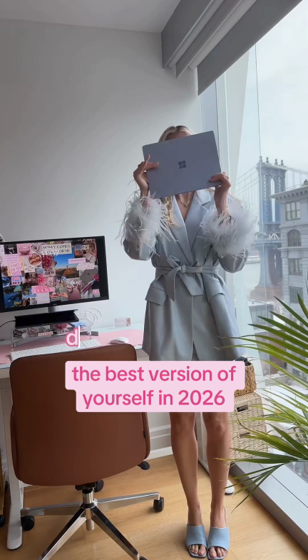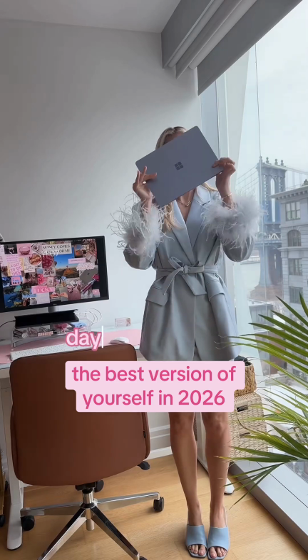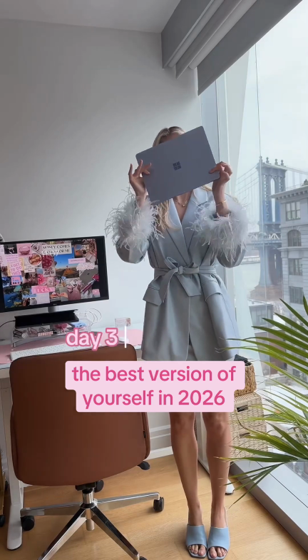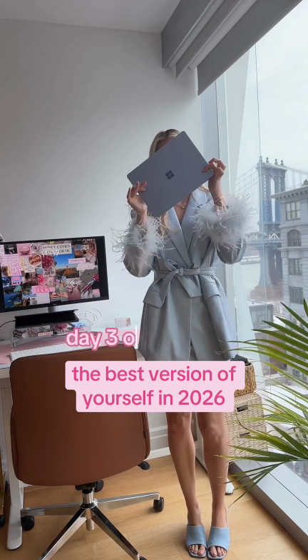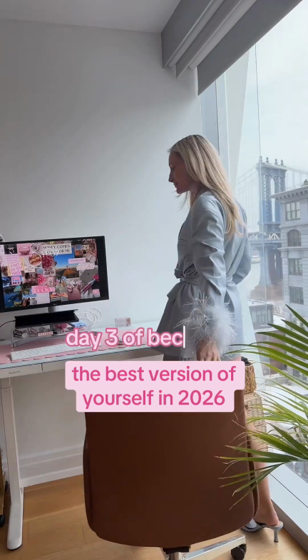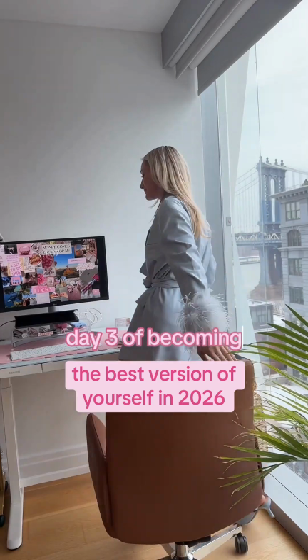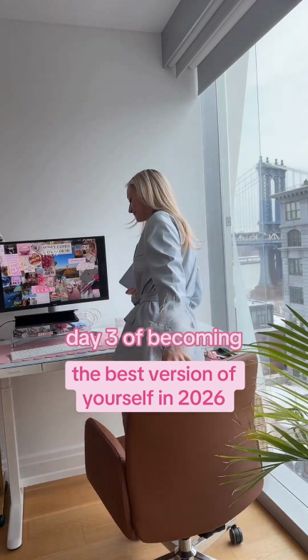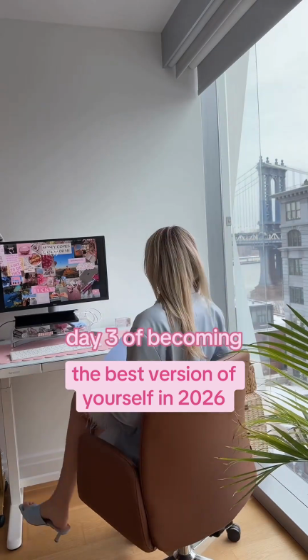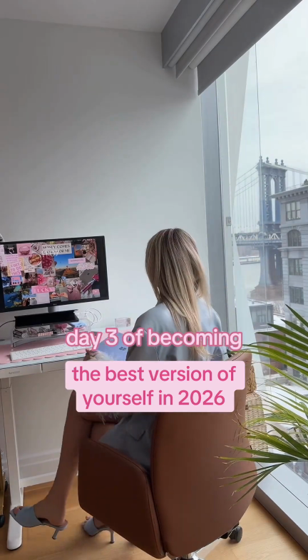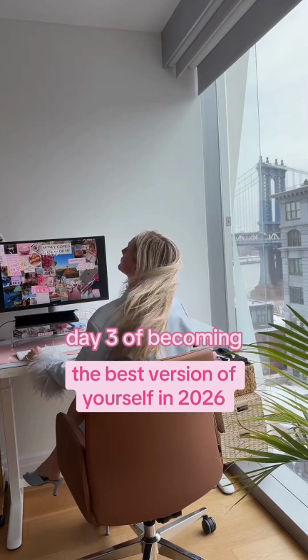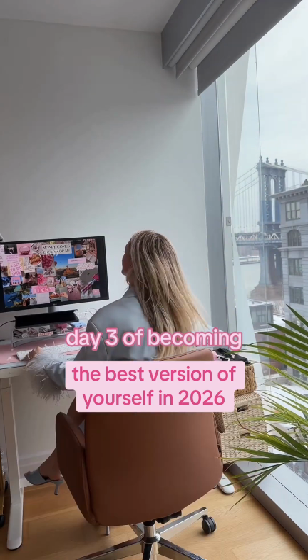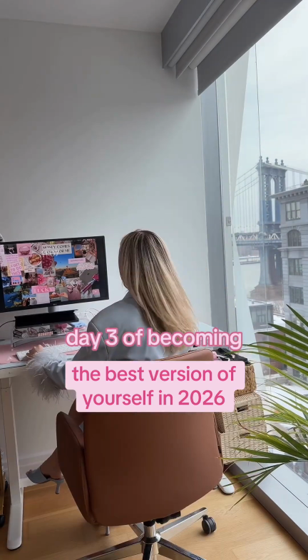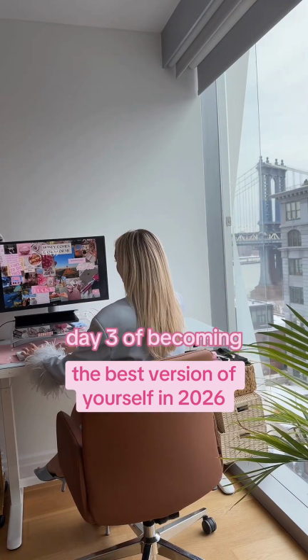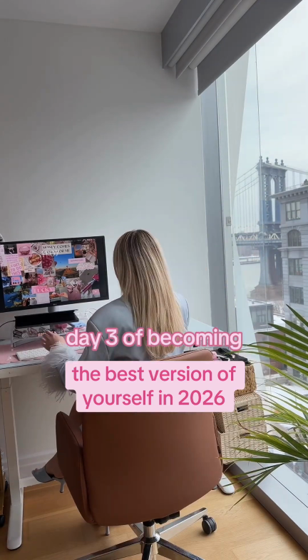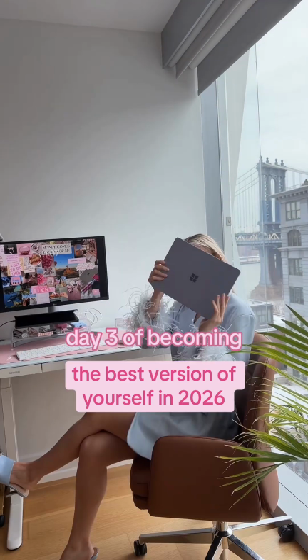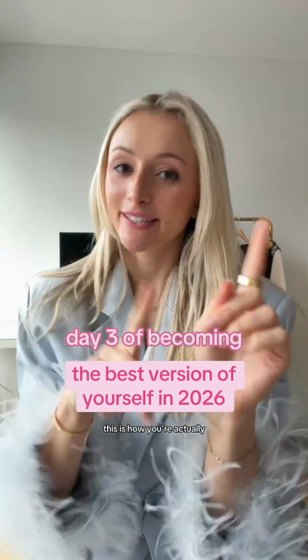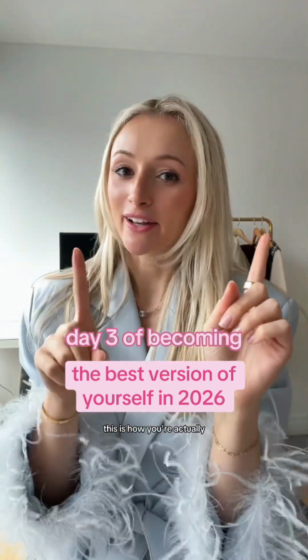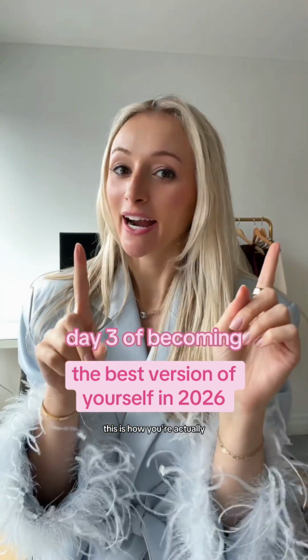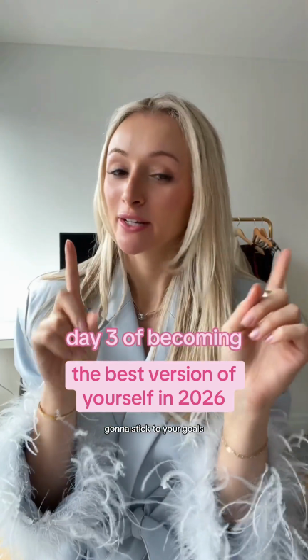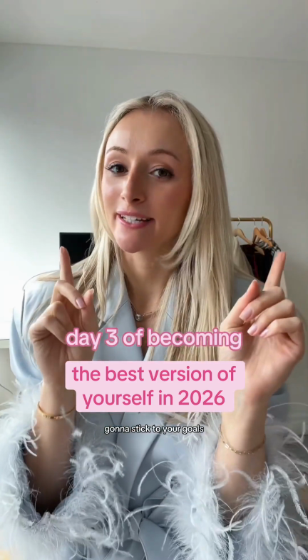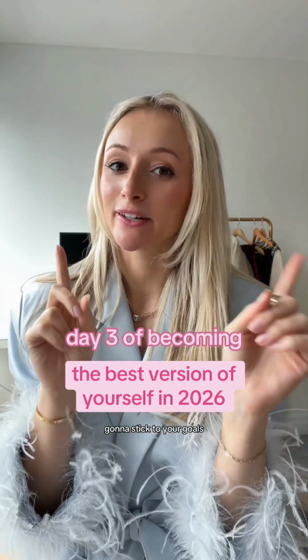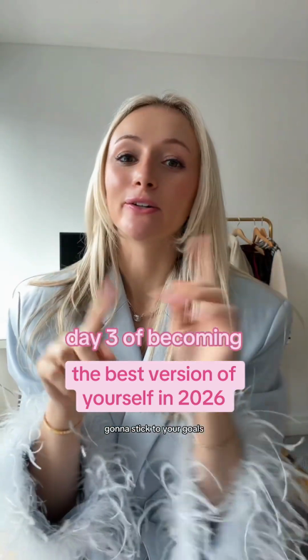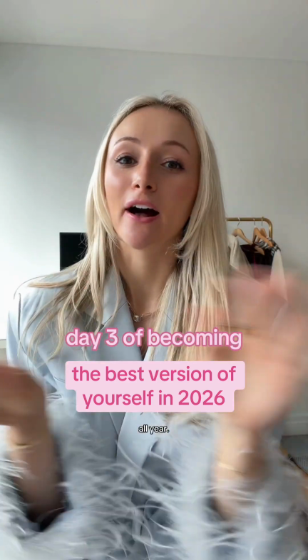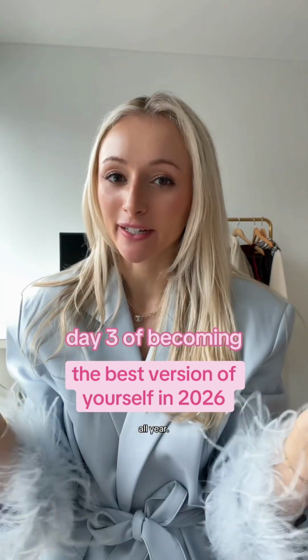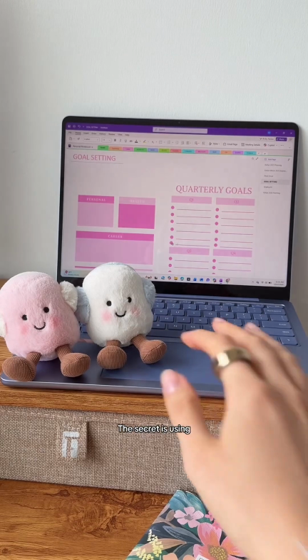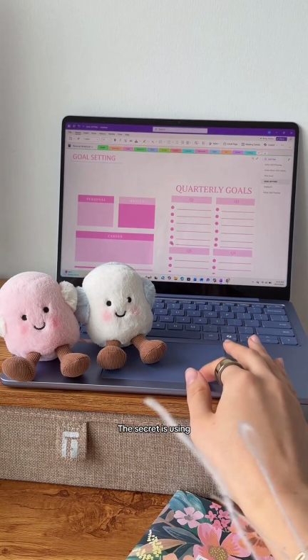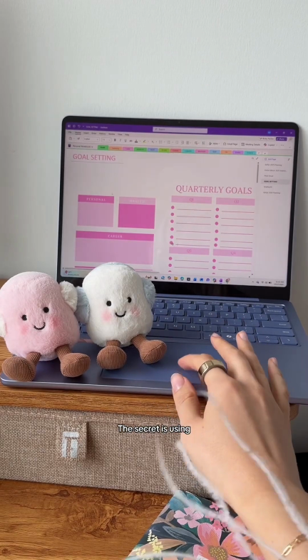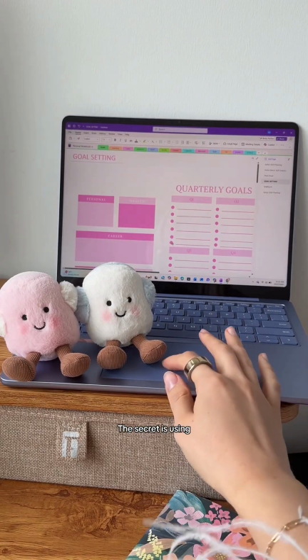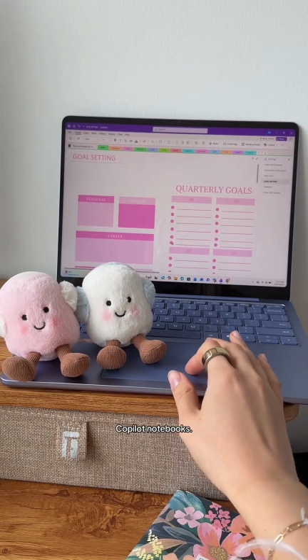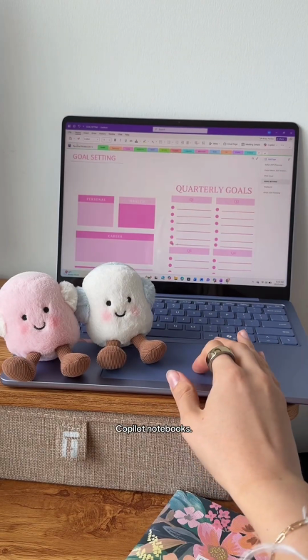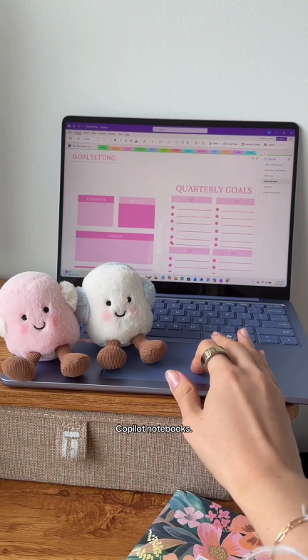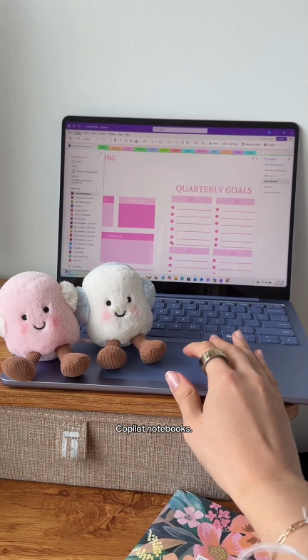Day three of showing you how to be the best version of yourself in 2026. This is how you're actually going to stick to your goals all year. The secret is using Copilot notebooks.